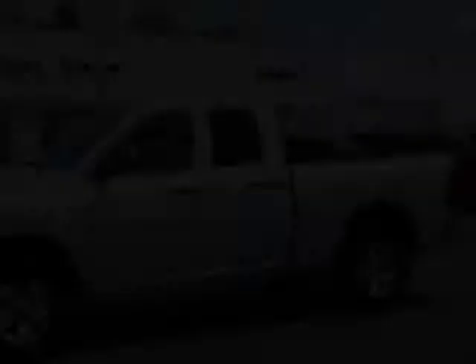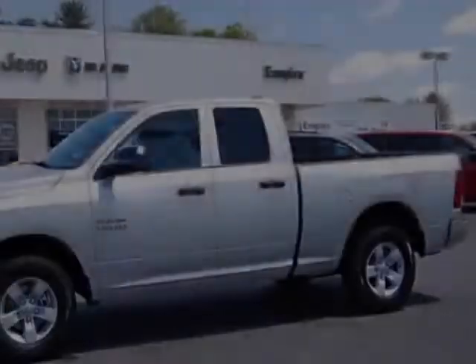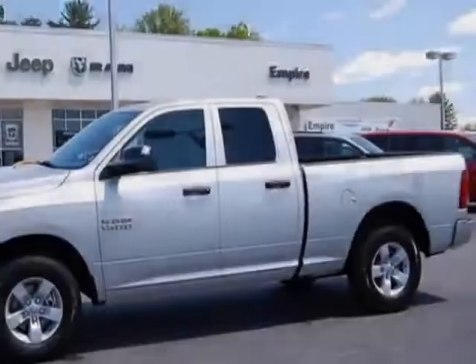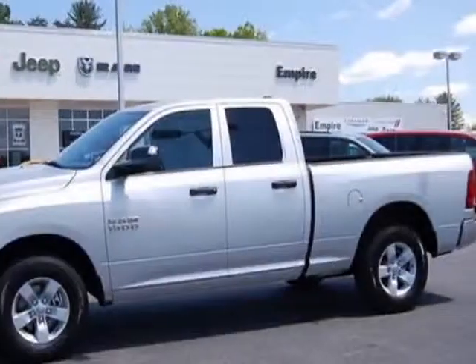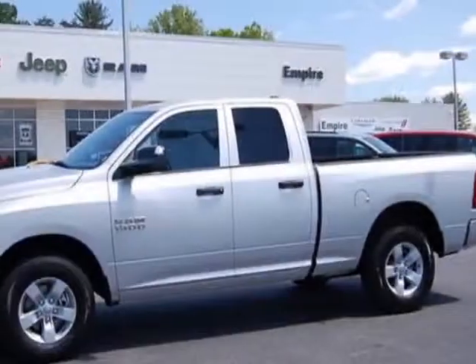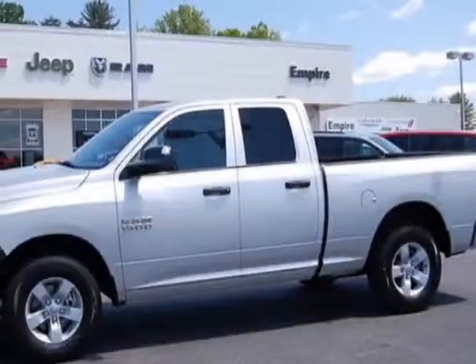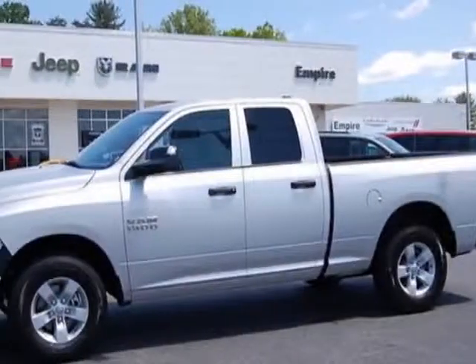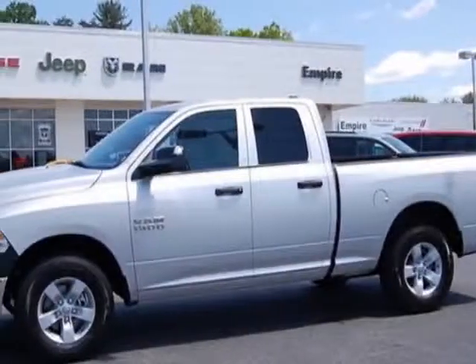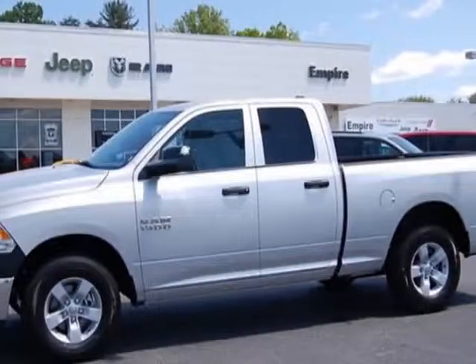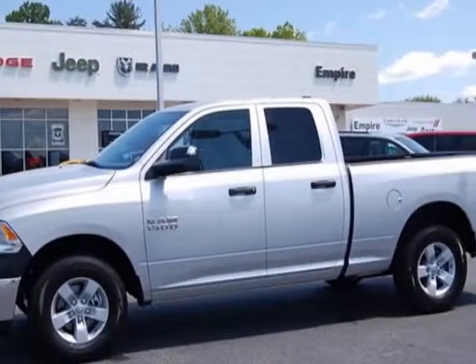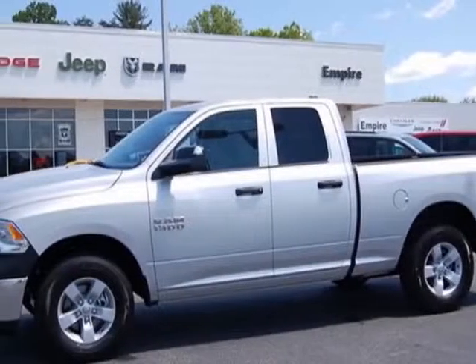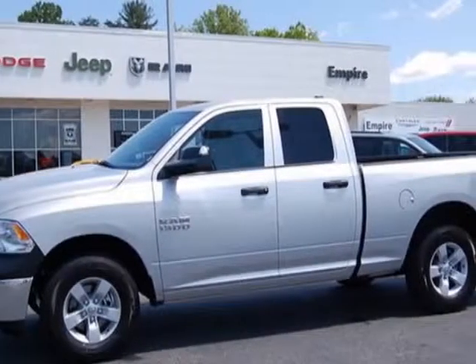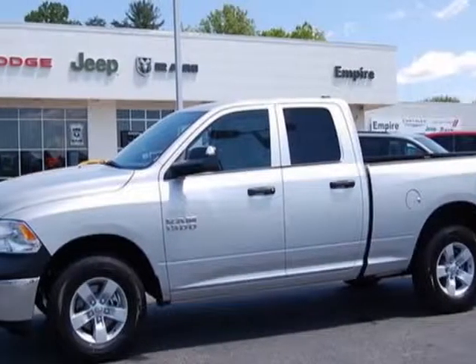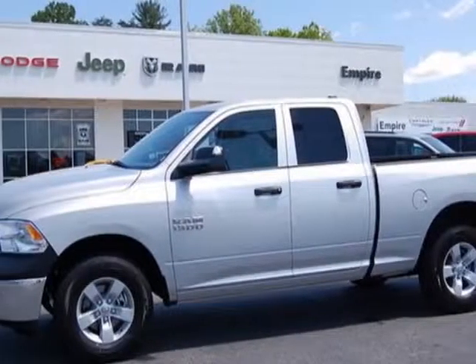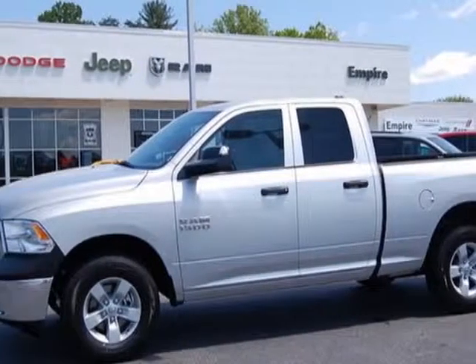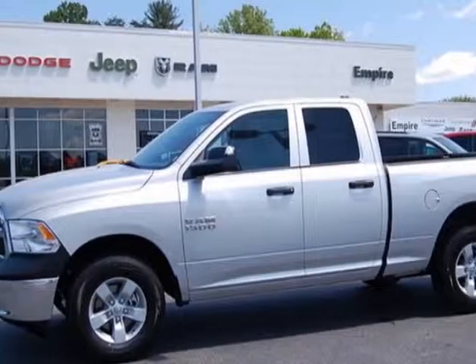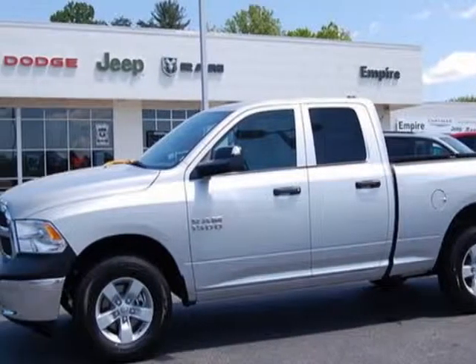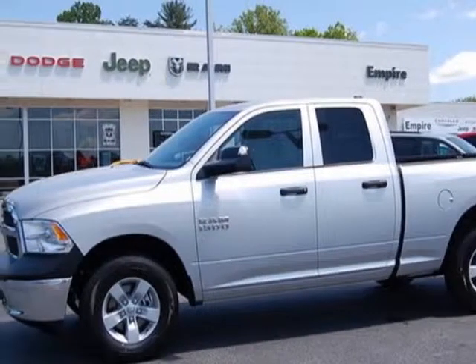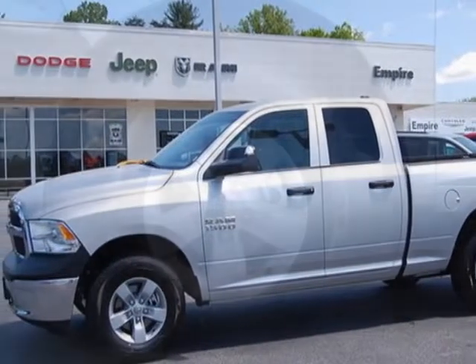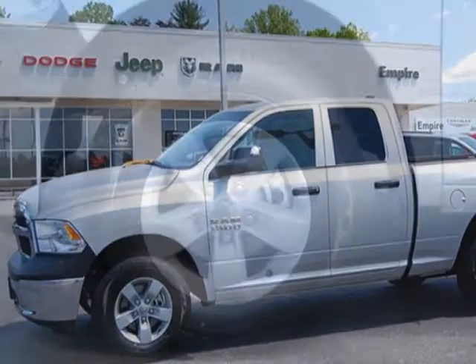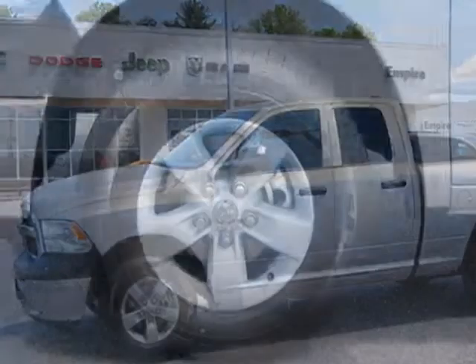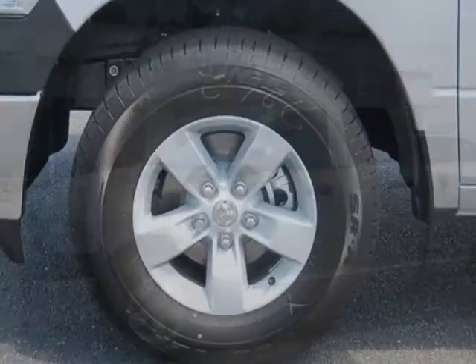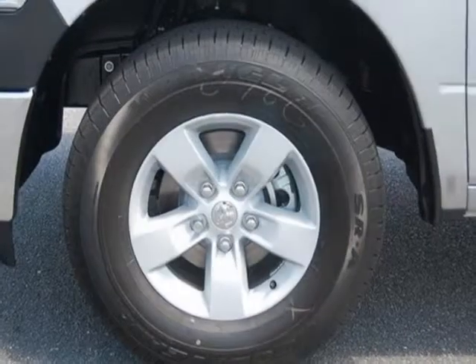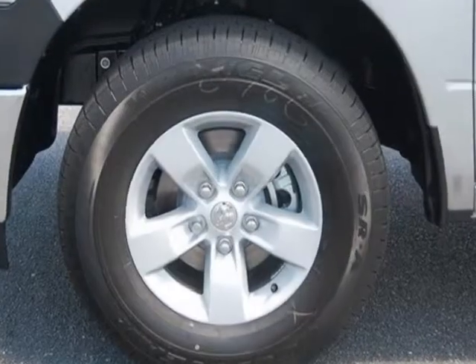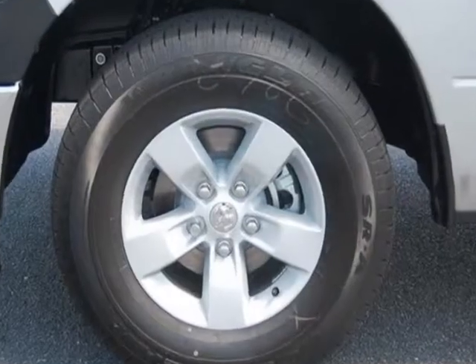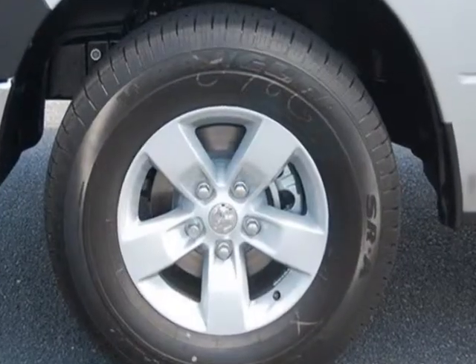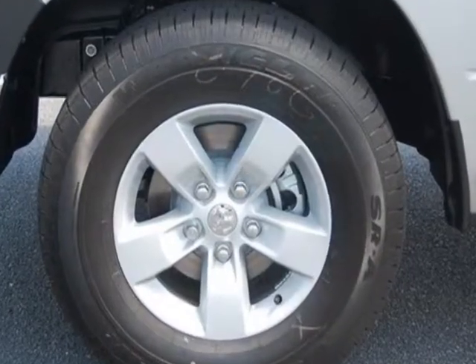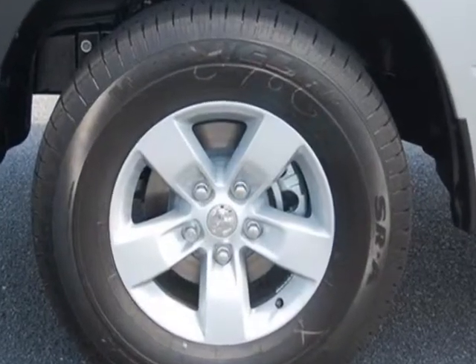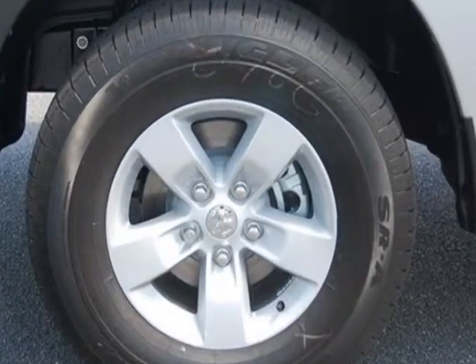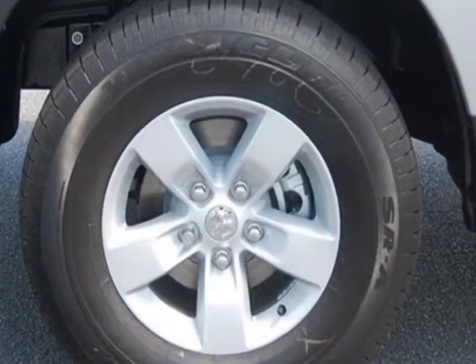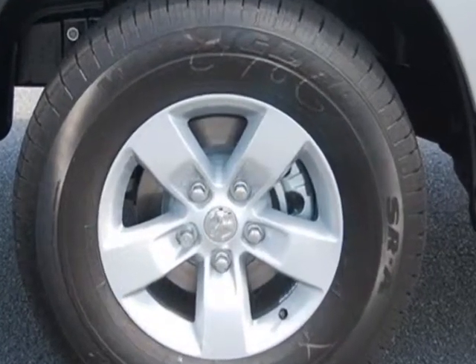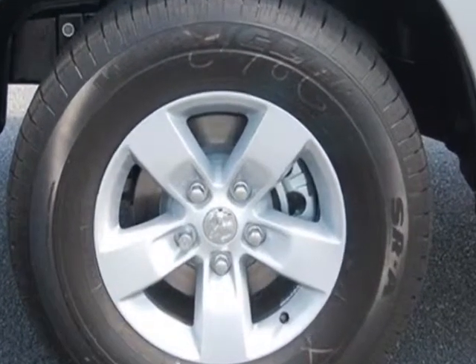Look at this new 2013 Ram 1500. For your protection, this vehicle has a full factory warranty.